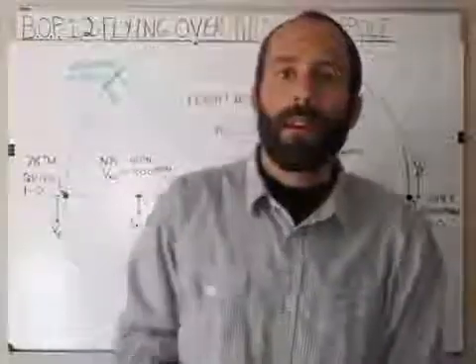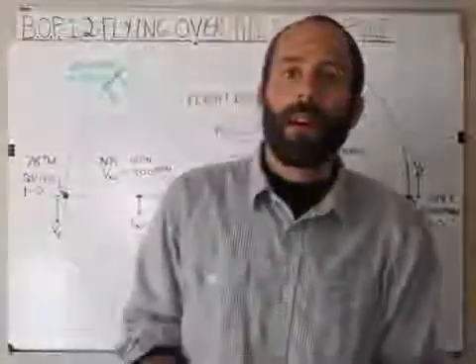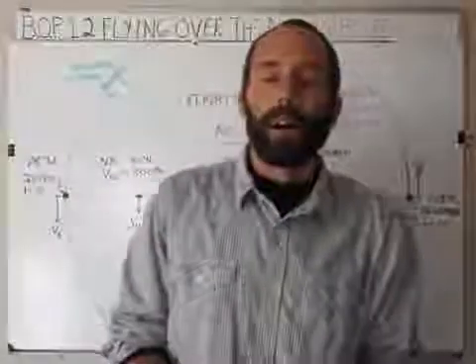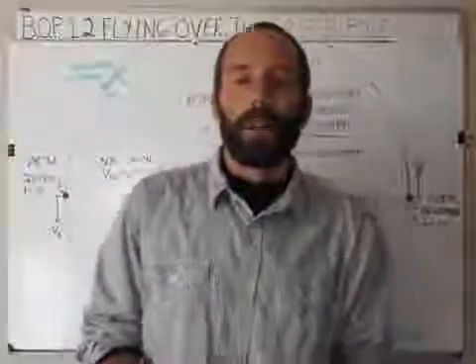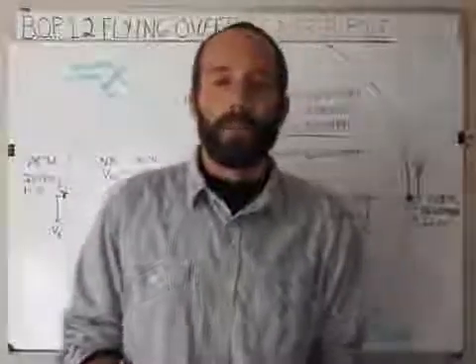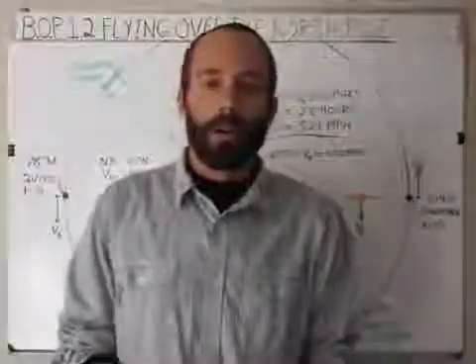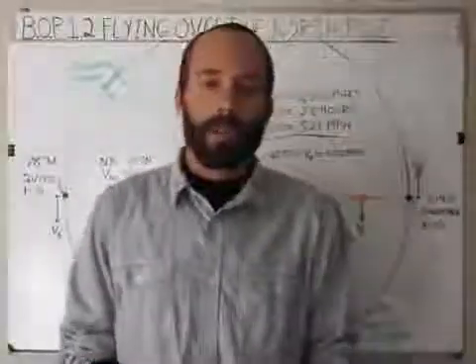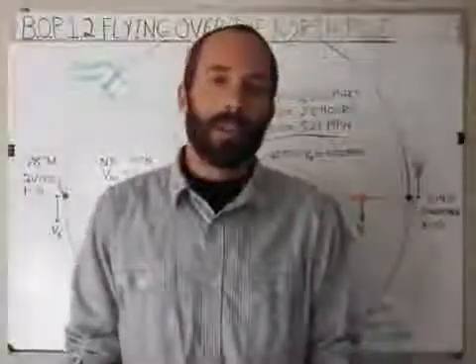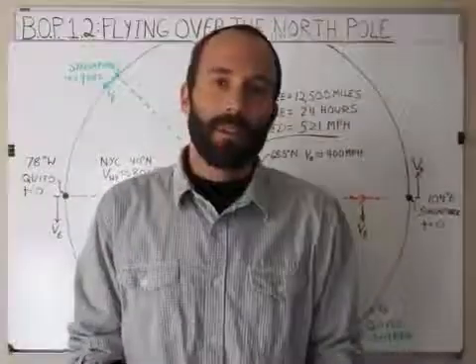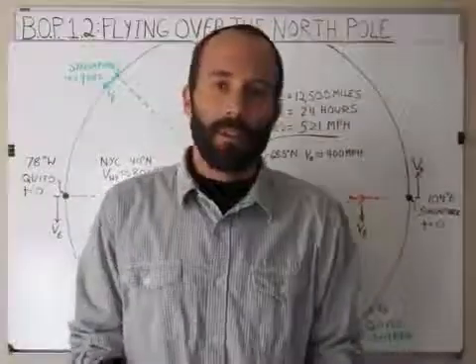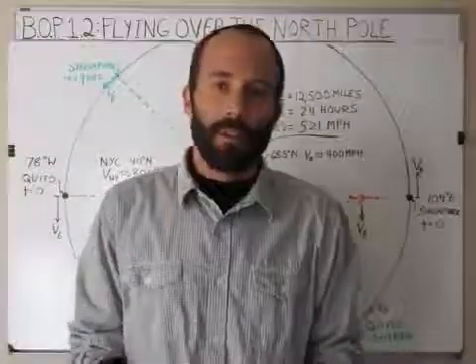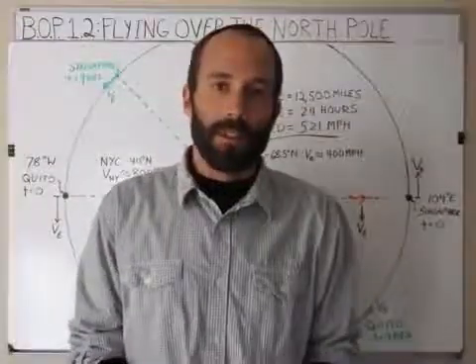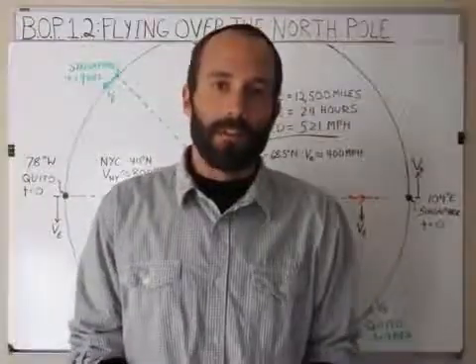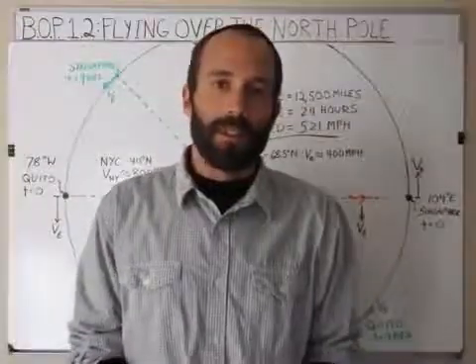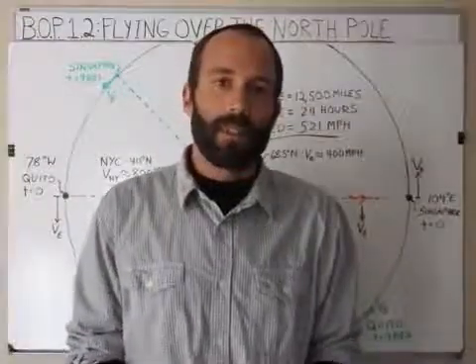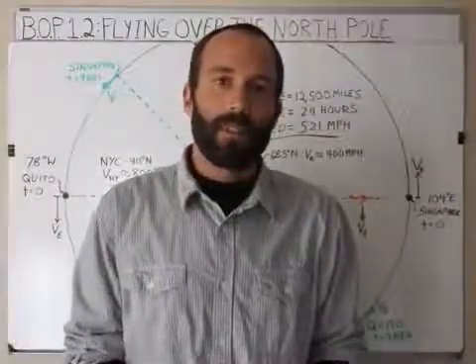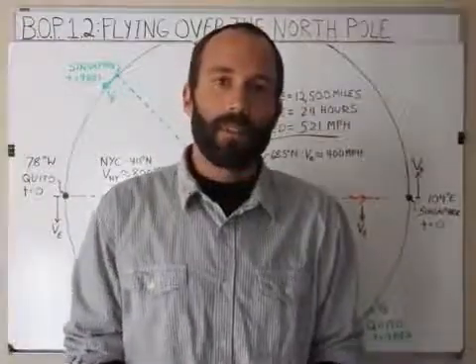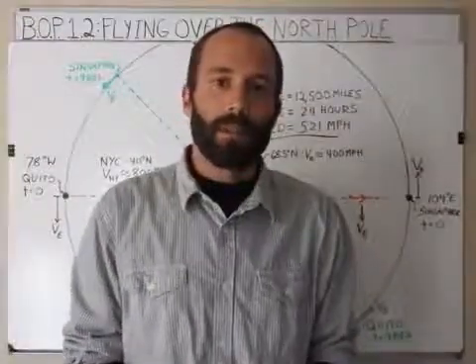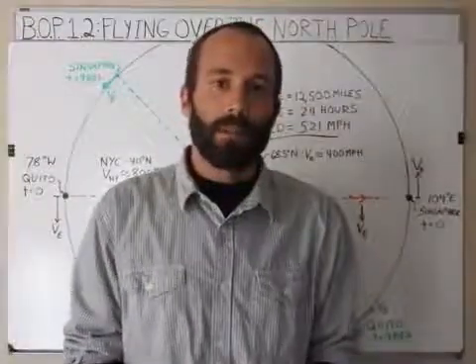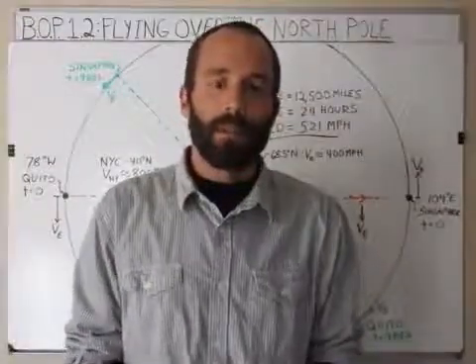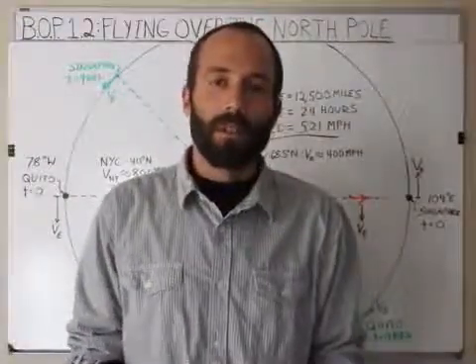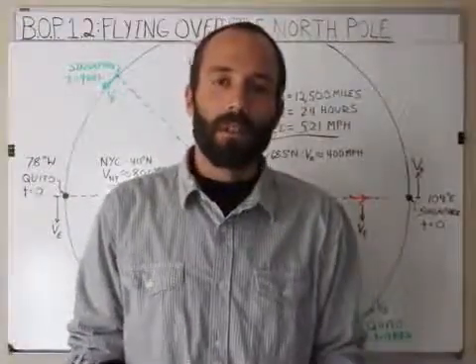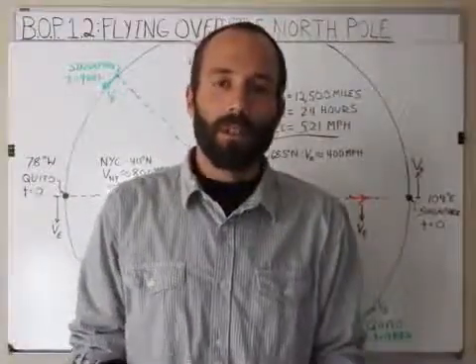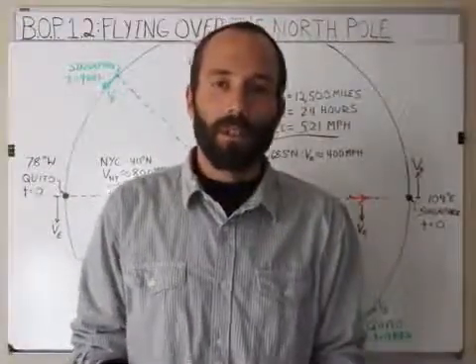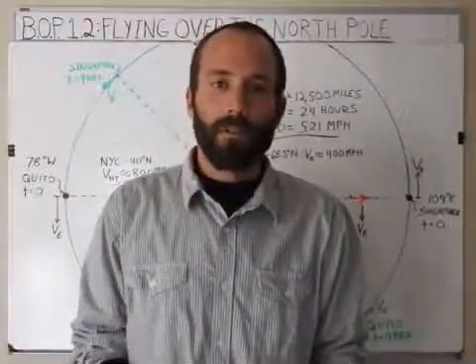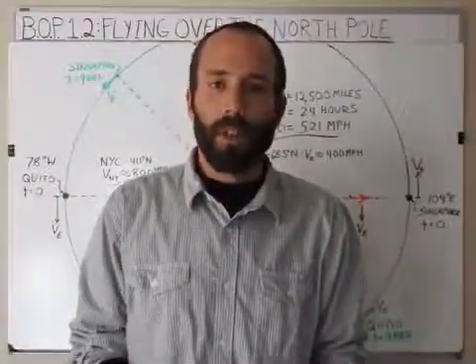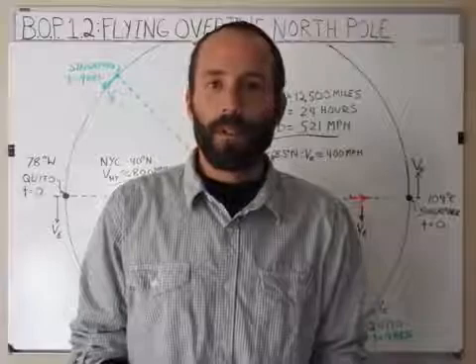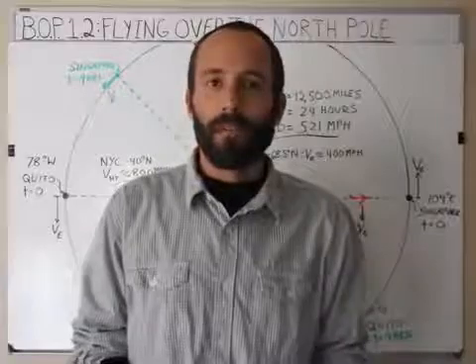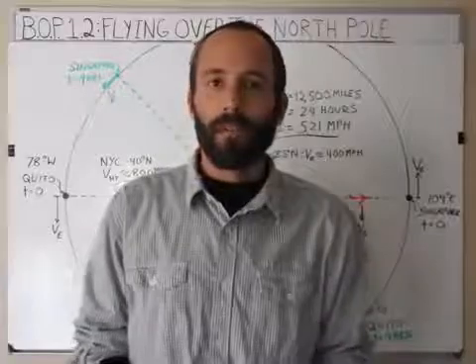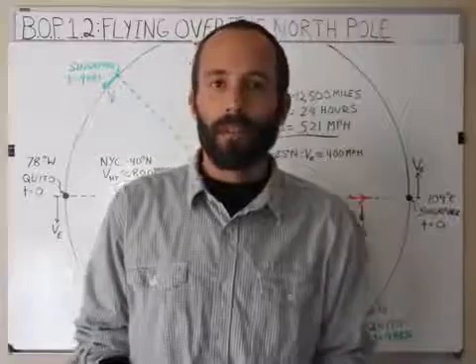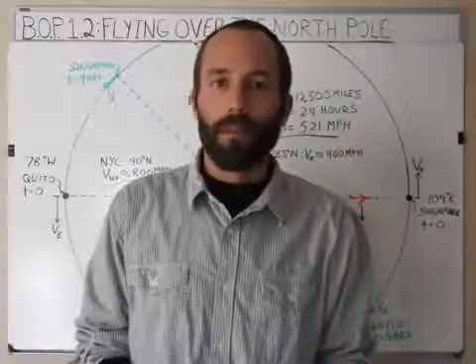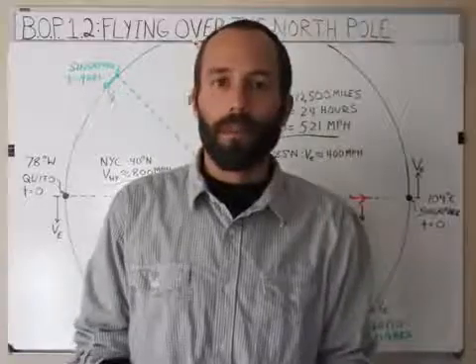Hi, I'm Brian Mullen, and this is Balls Out Physics, Episode 1.2, Flying Over the North Pole.